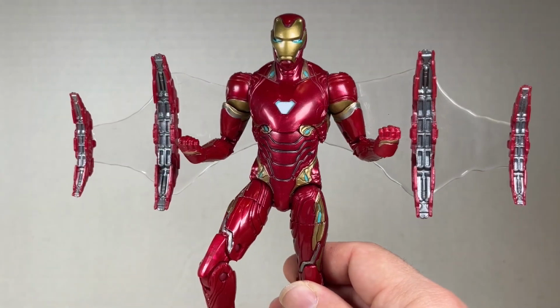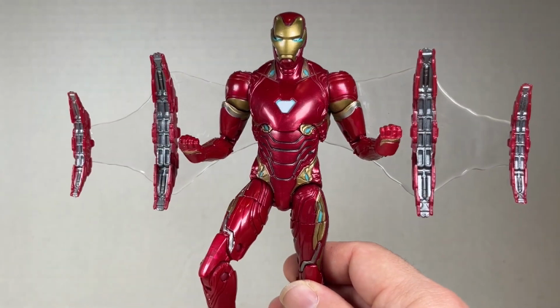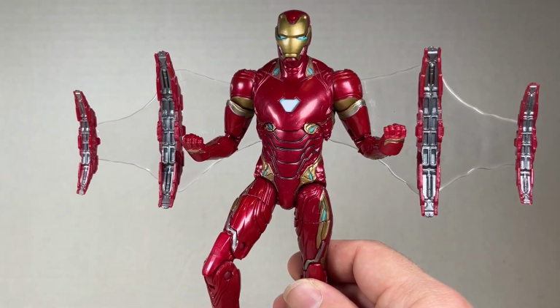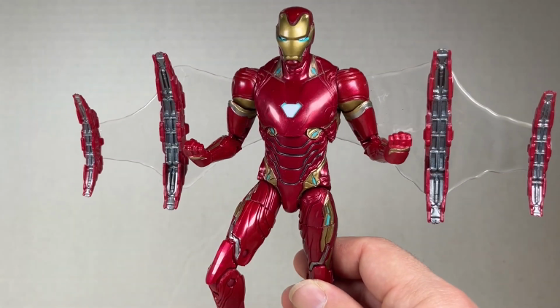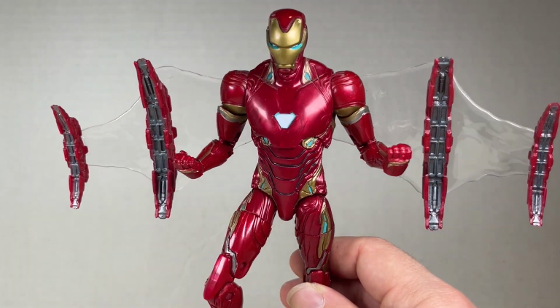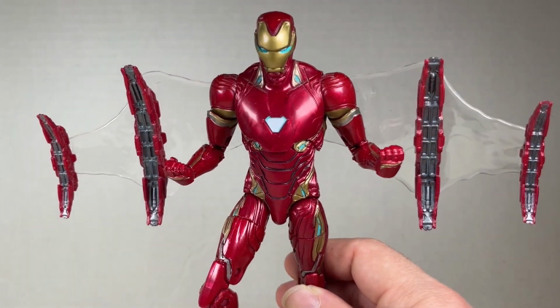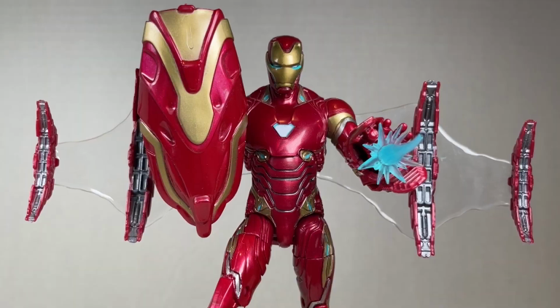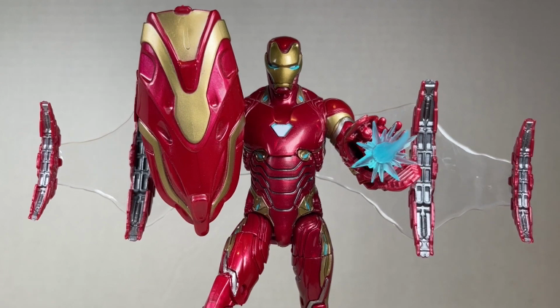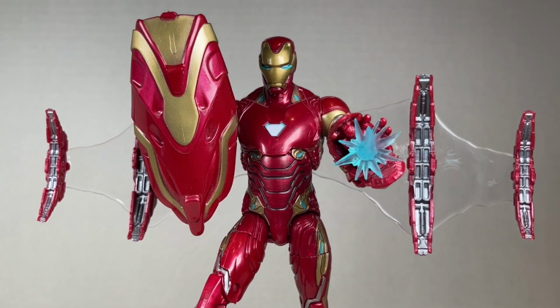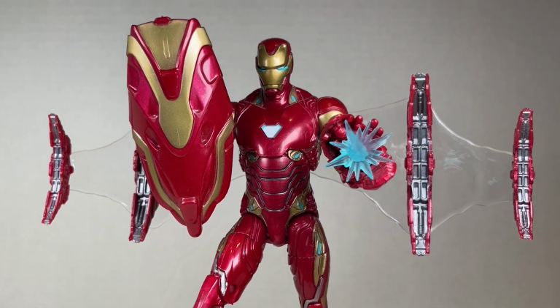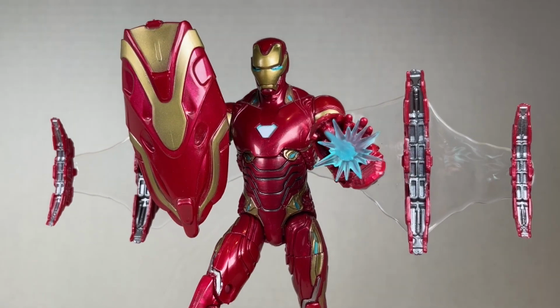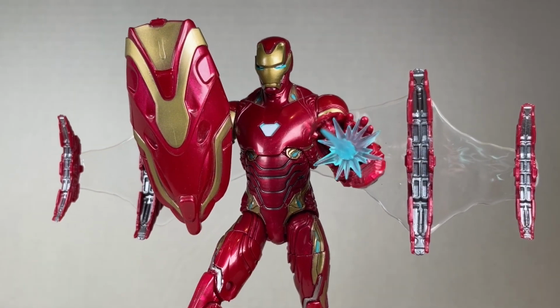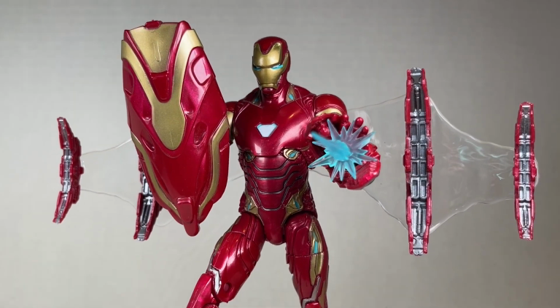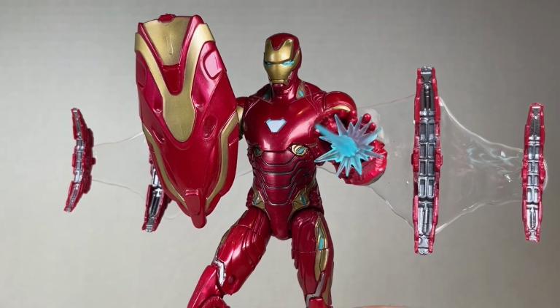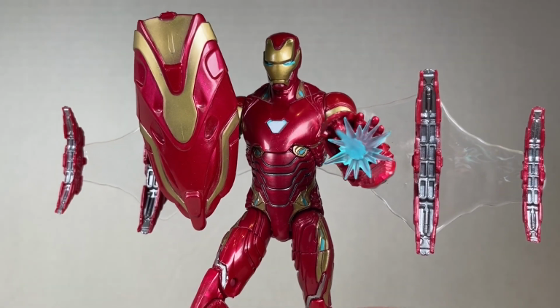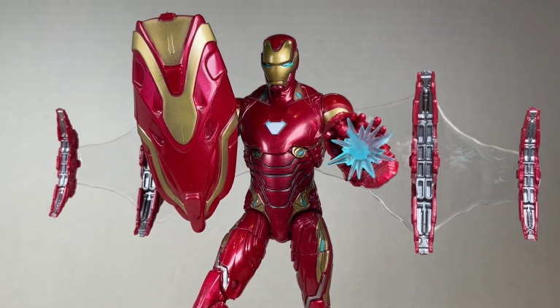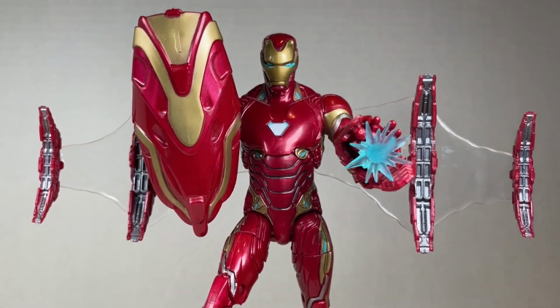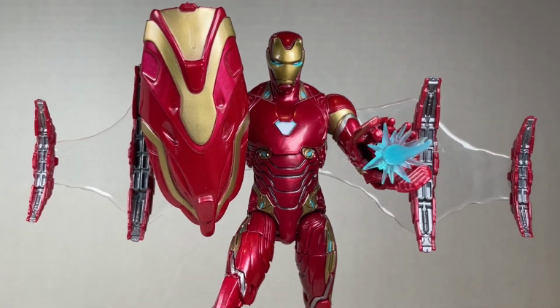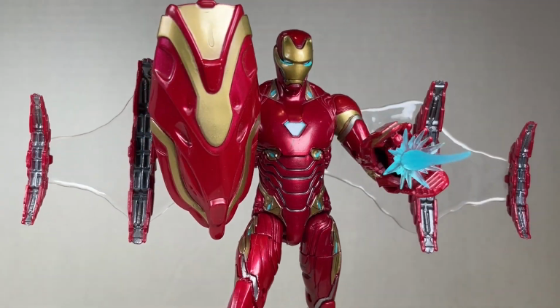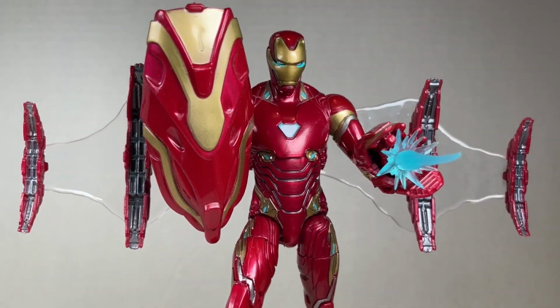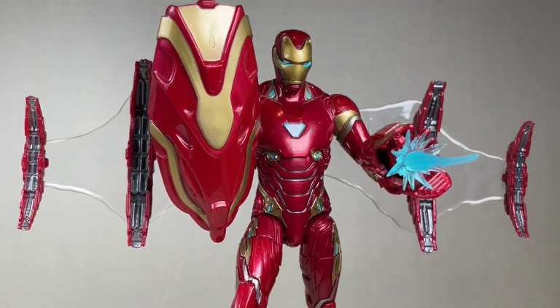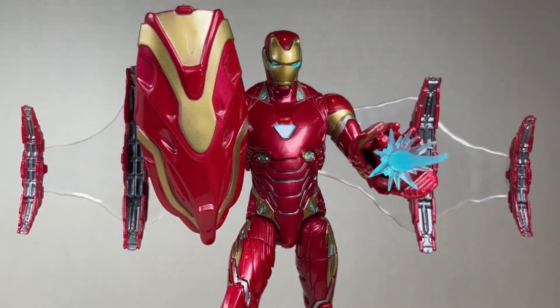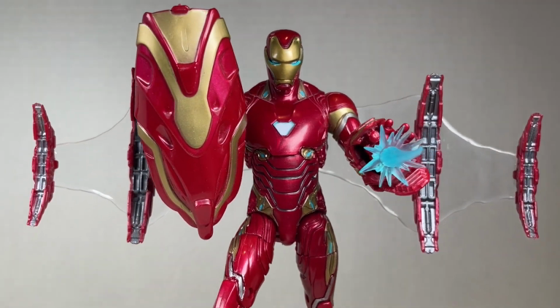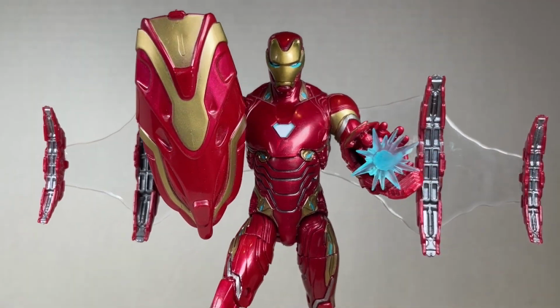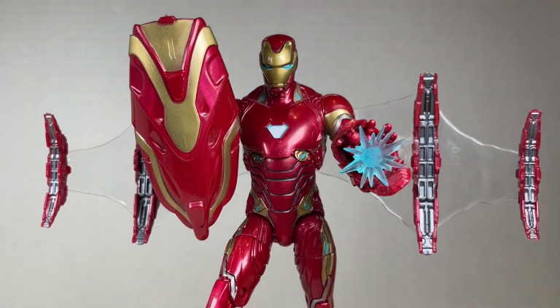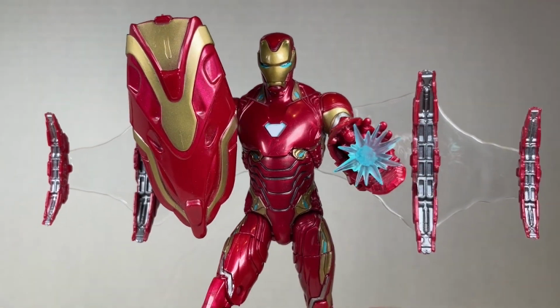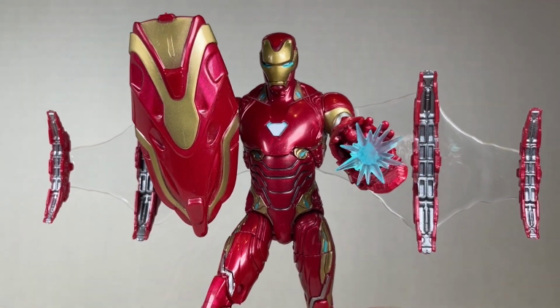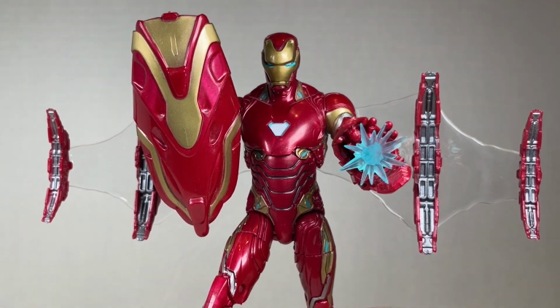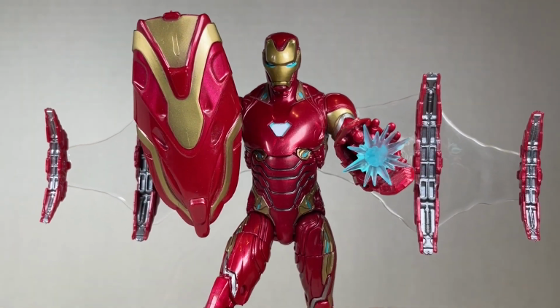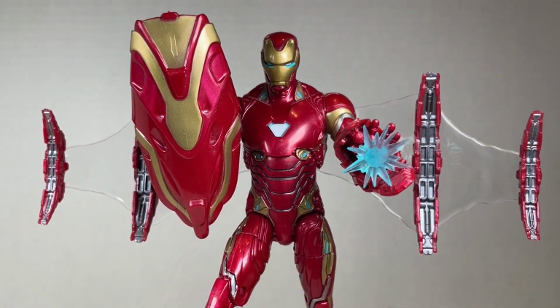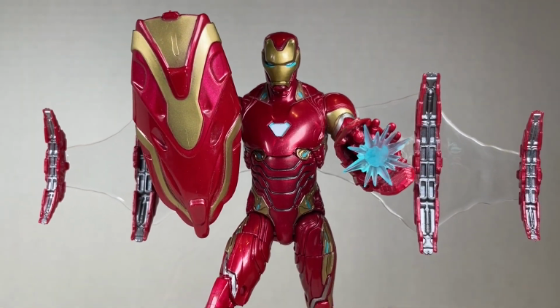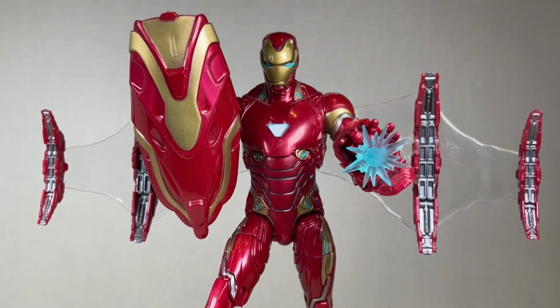Here's Iron Man kitted out with all his accessories. Man he's pretty awesome and super special. I love this one.